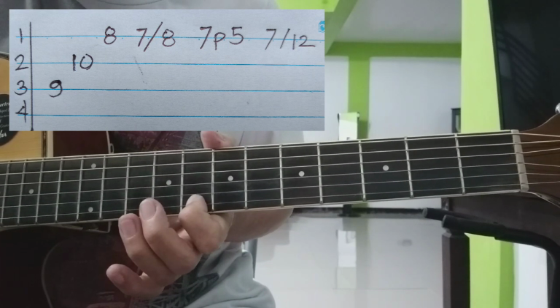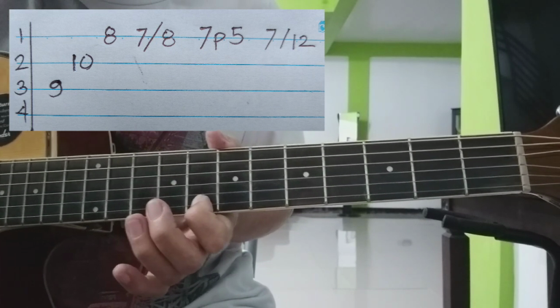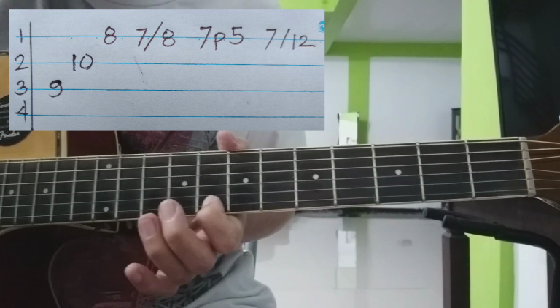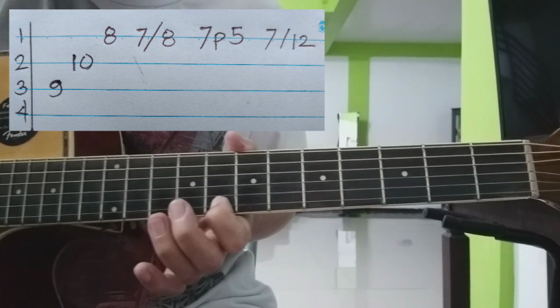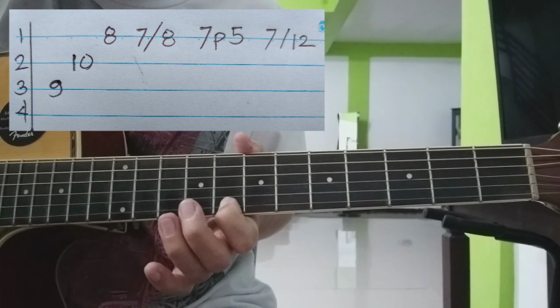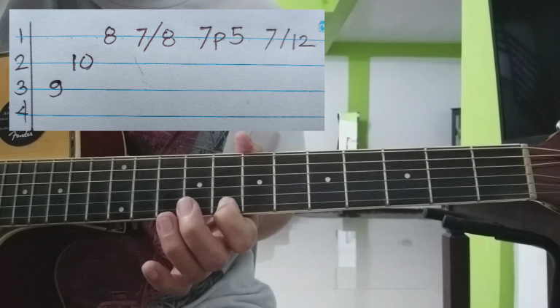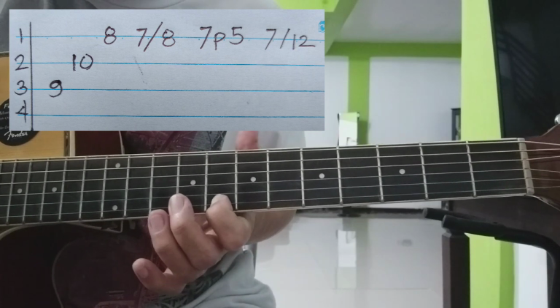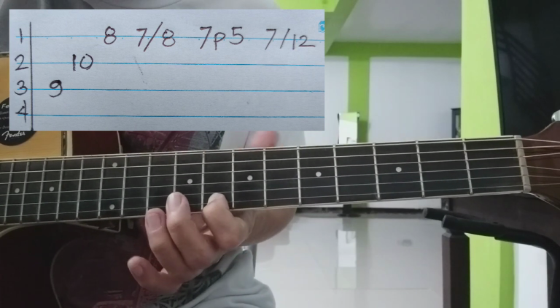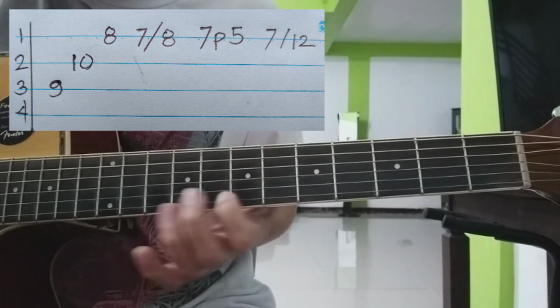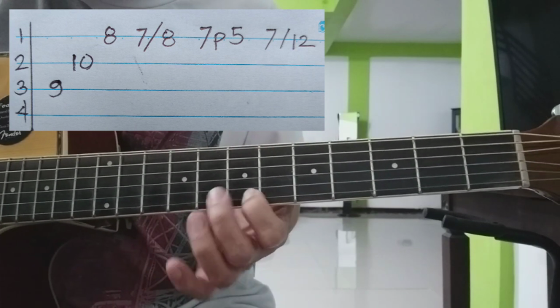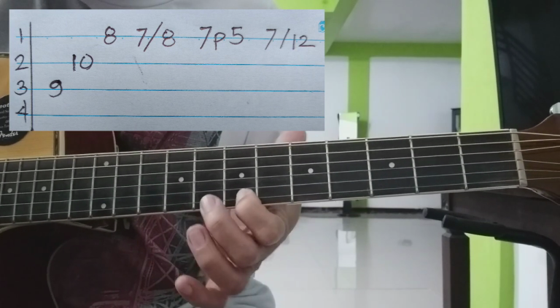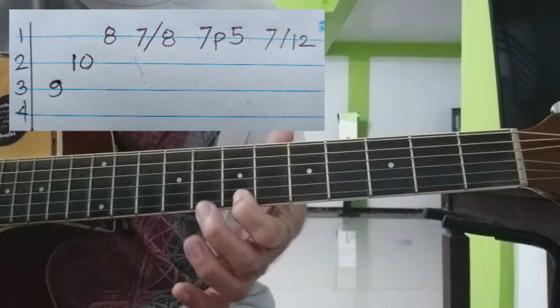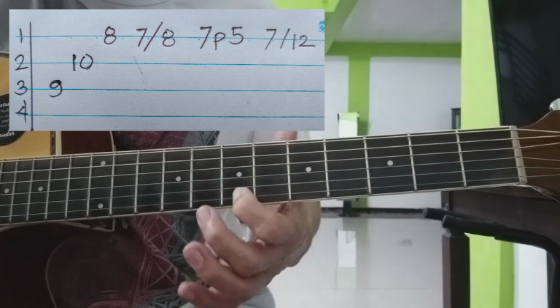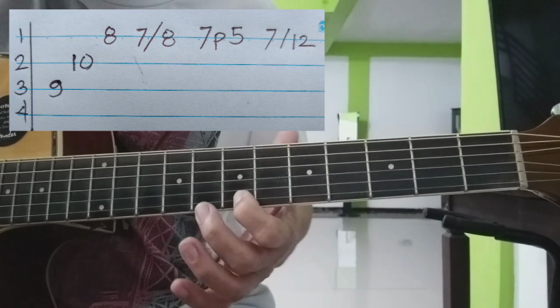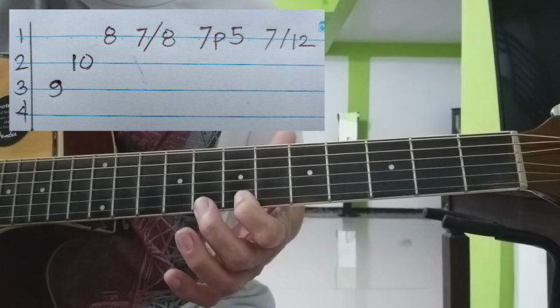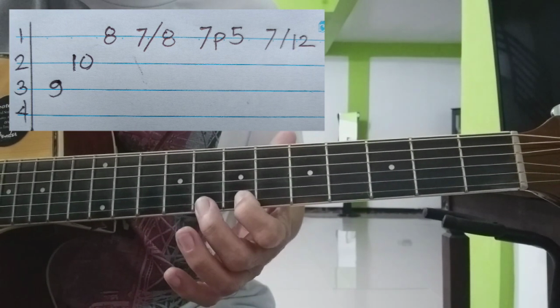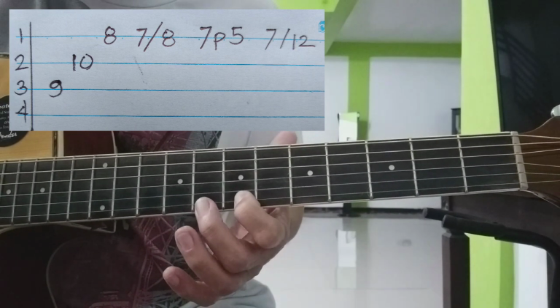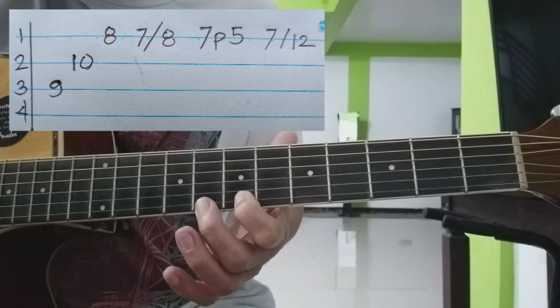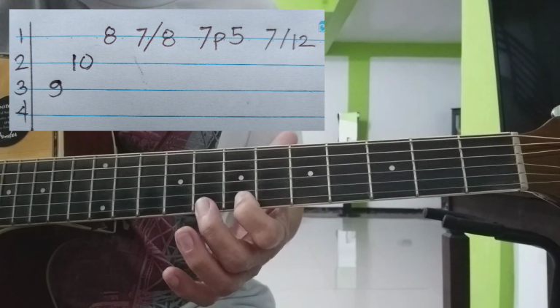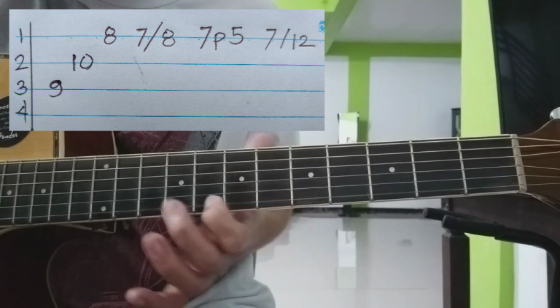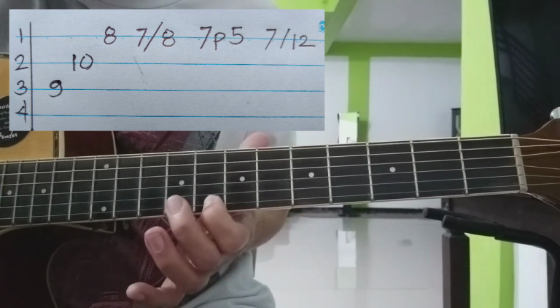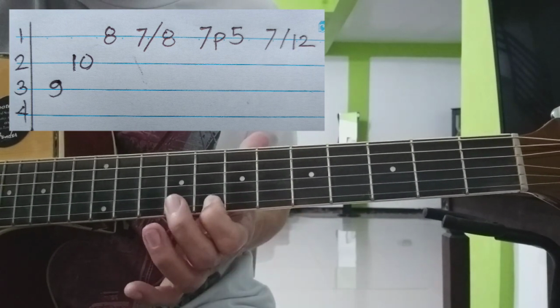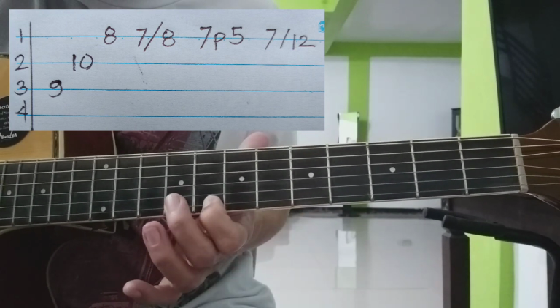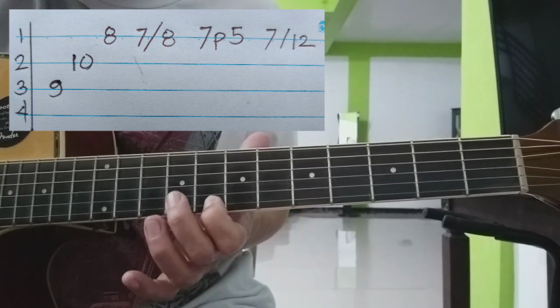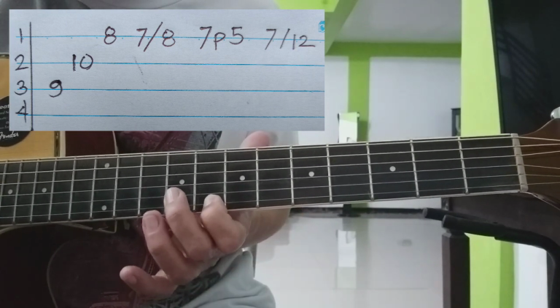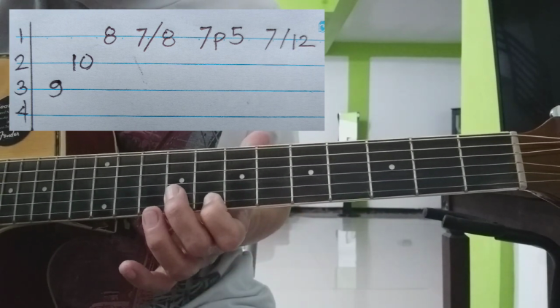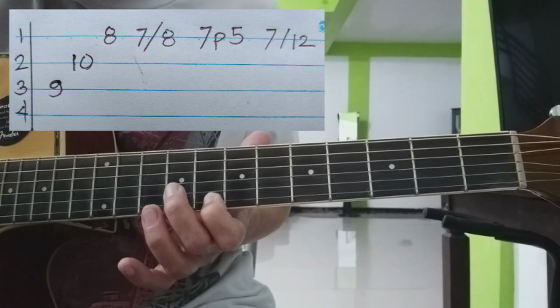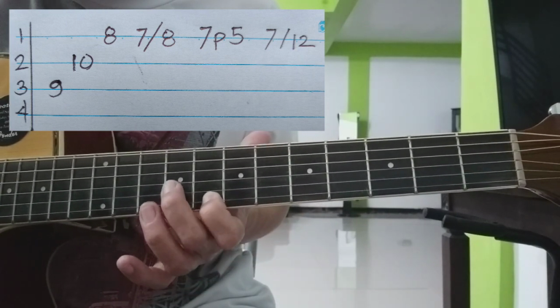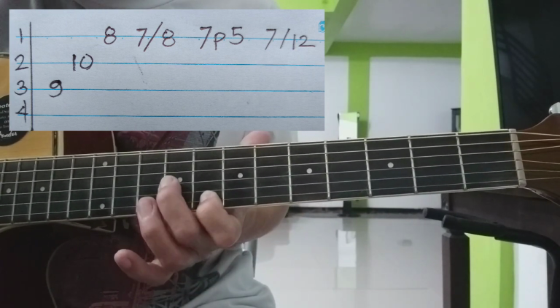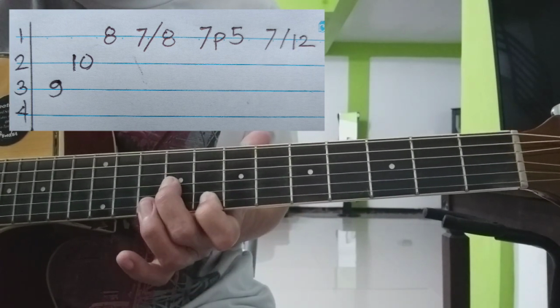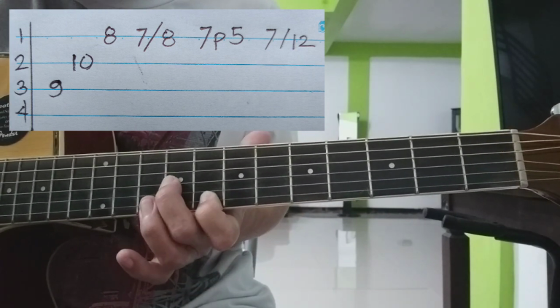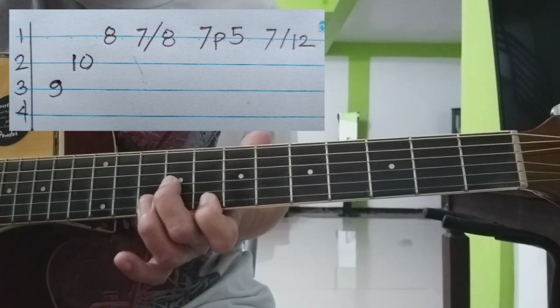Kasunod nyan, slide from 7th to 8th. Tapos balik.